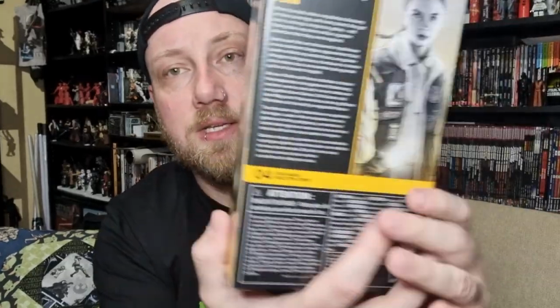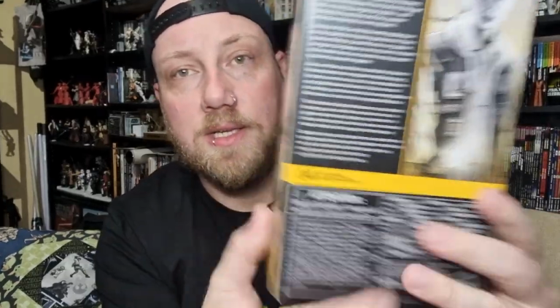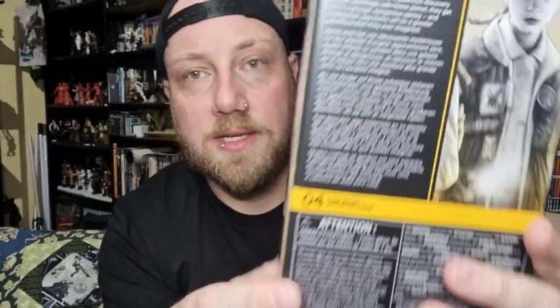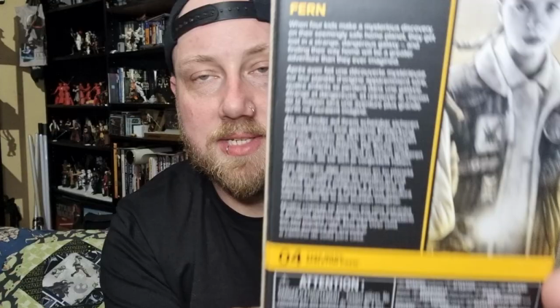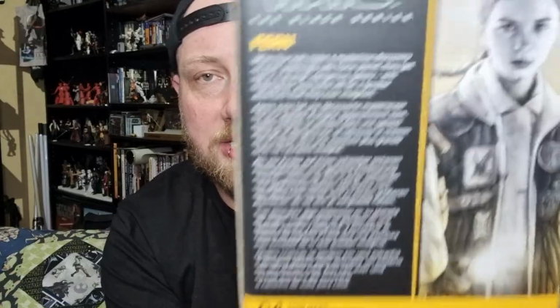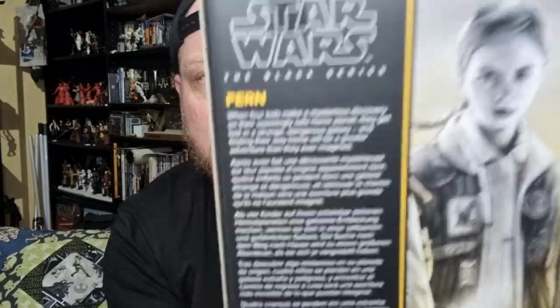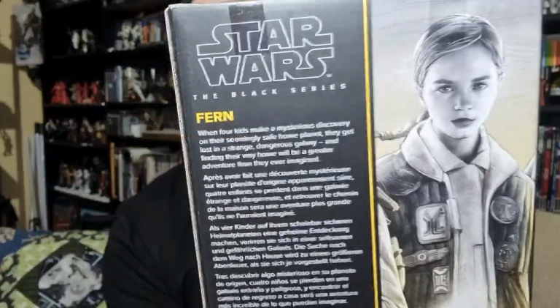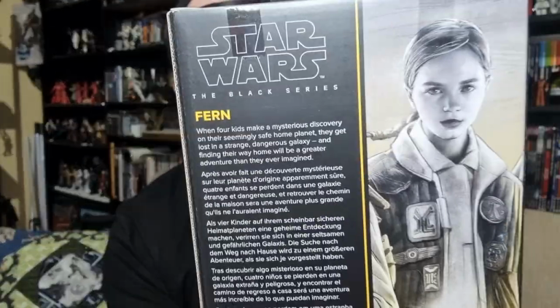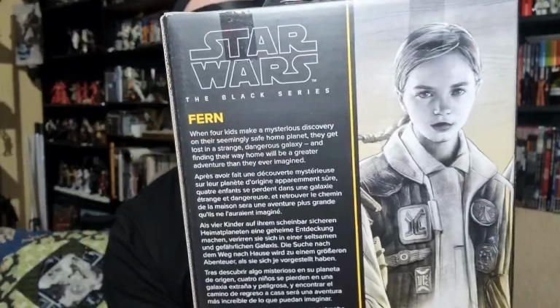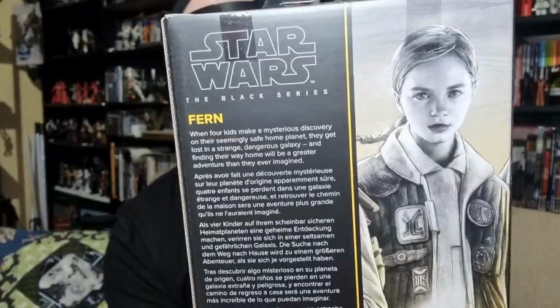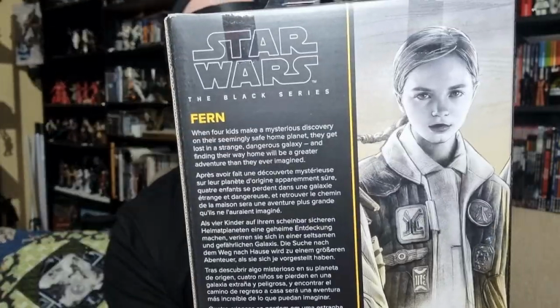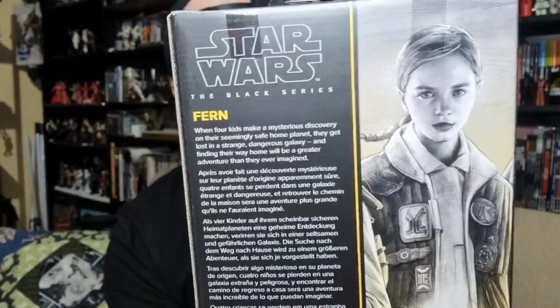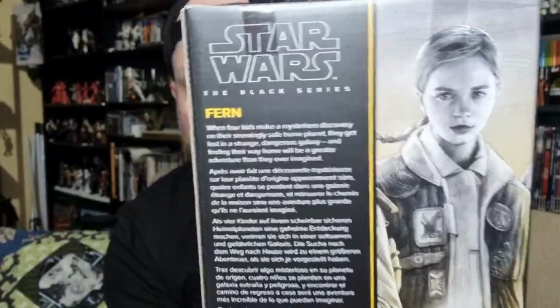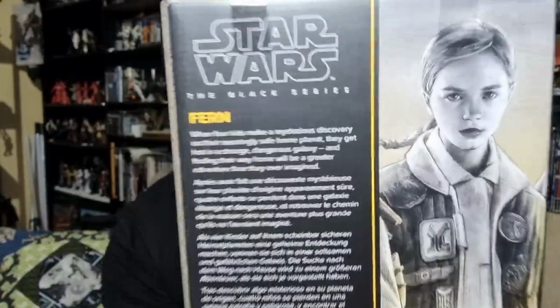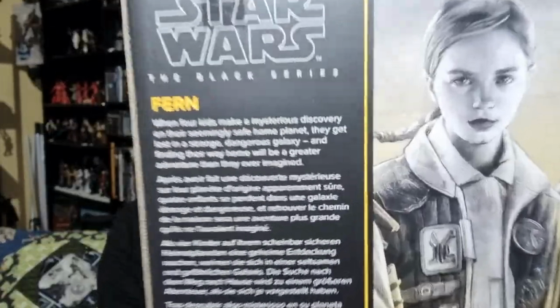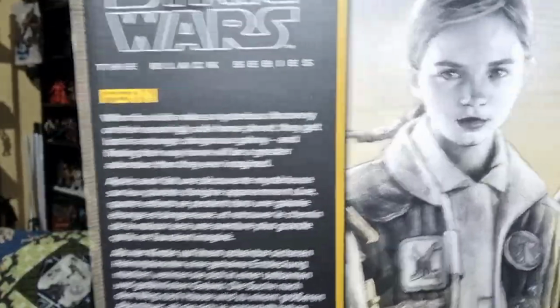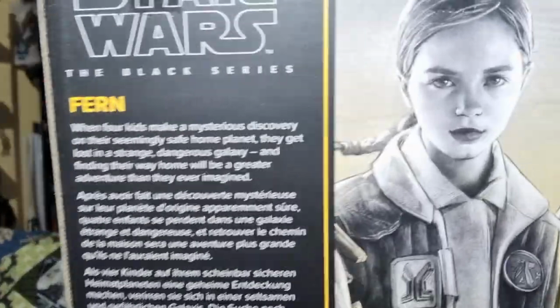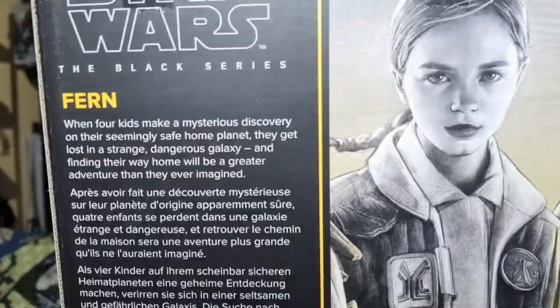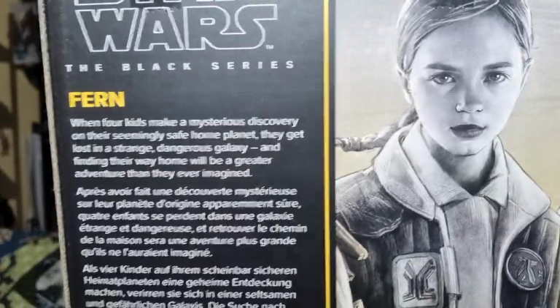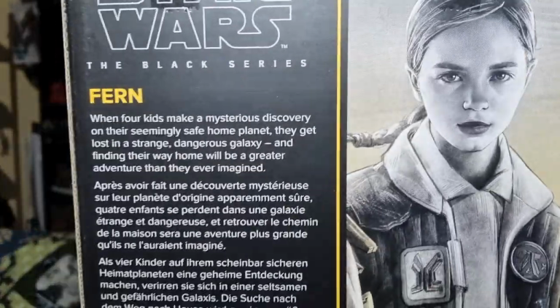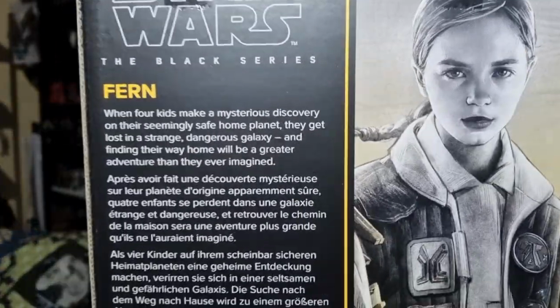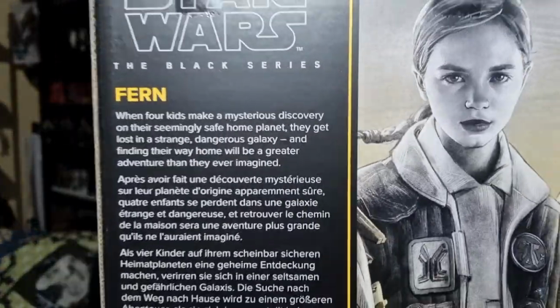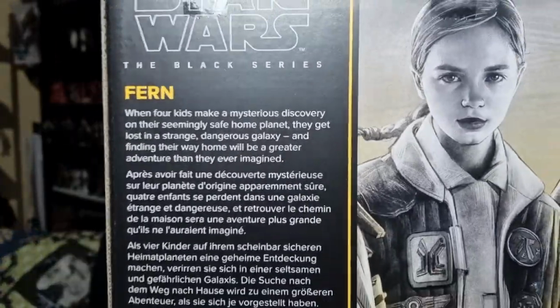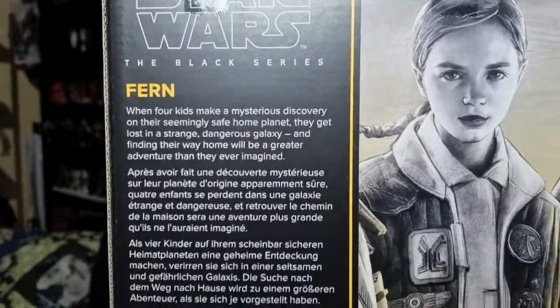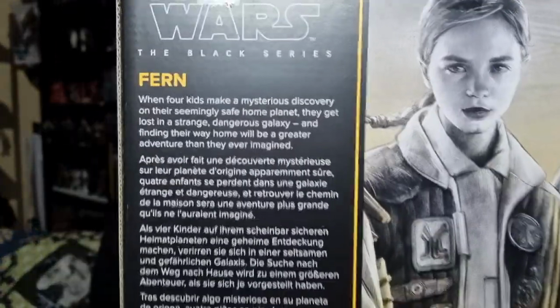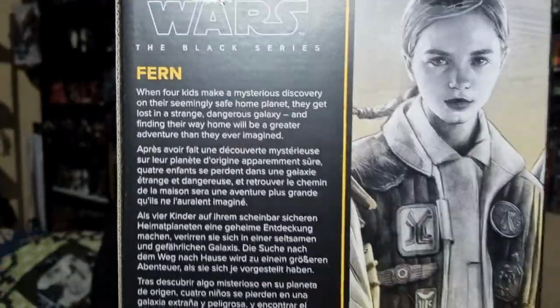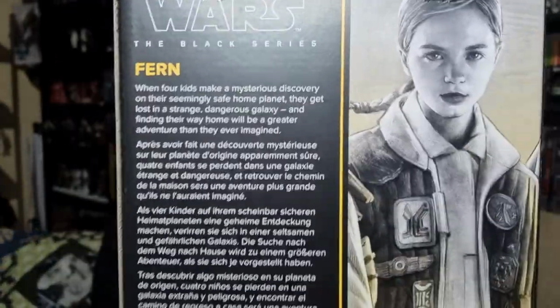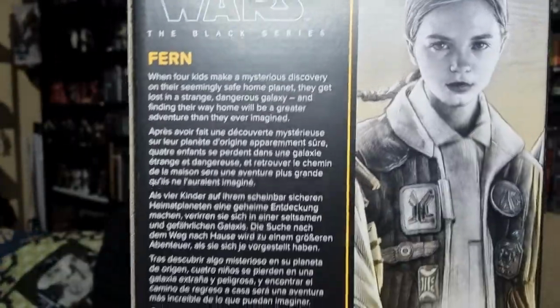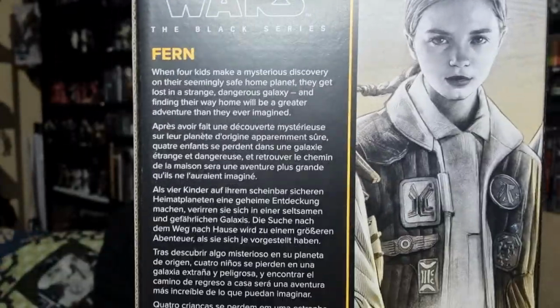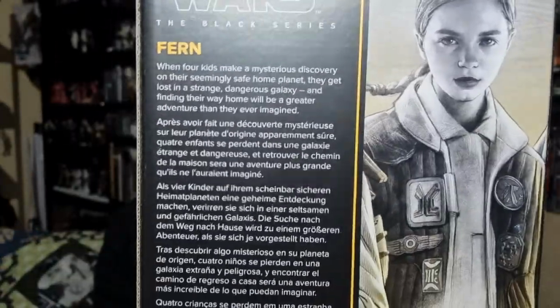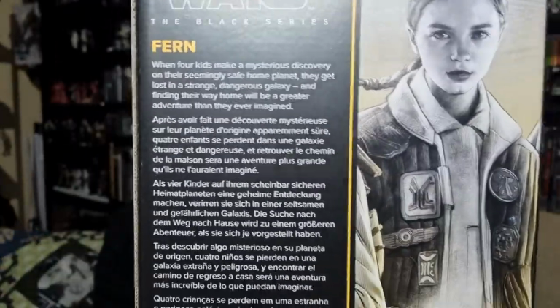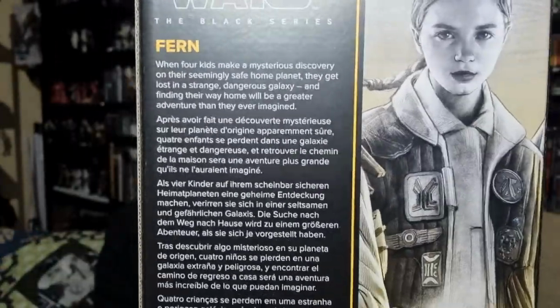Like I said, she's number four. There's a picture of her on the back — I'm really excited to learn a little bit more about all these characters.